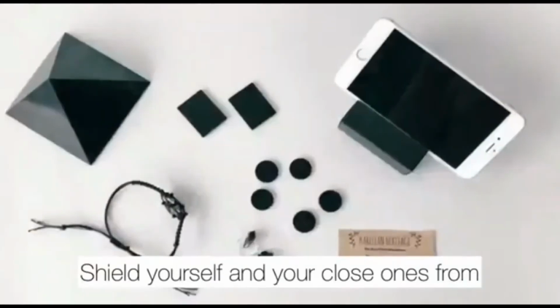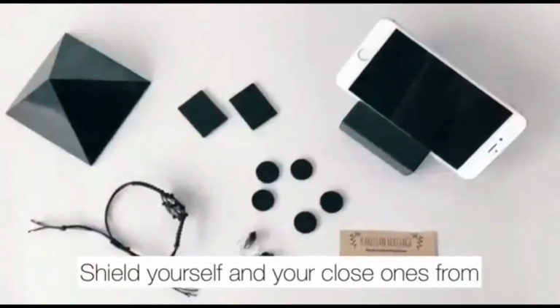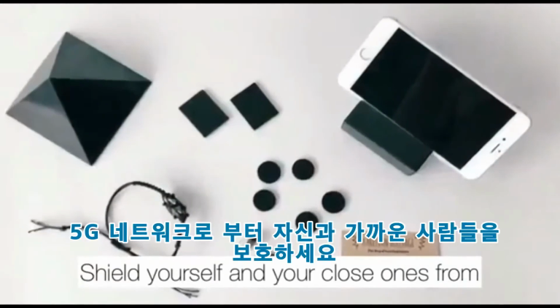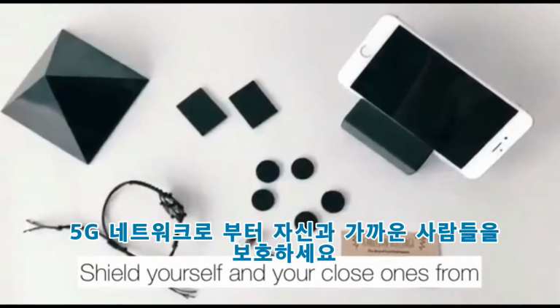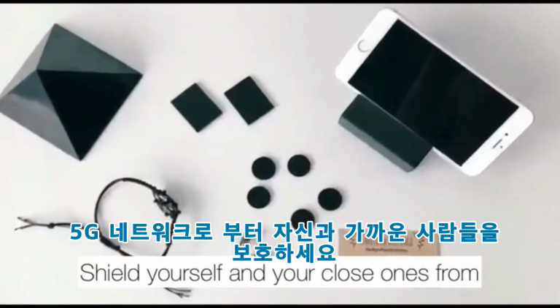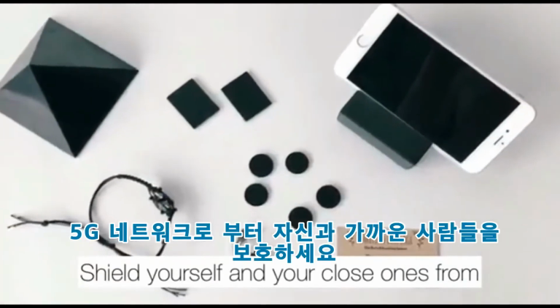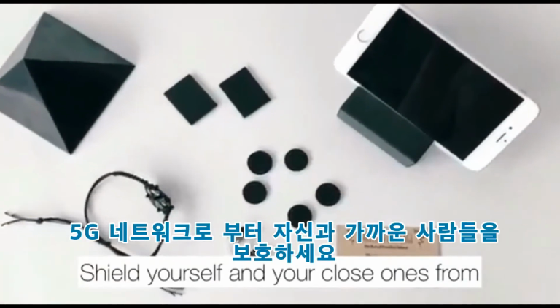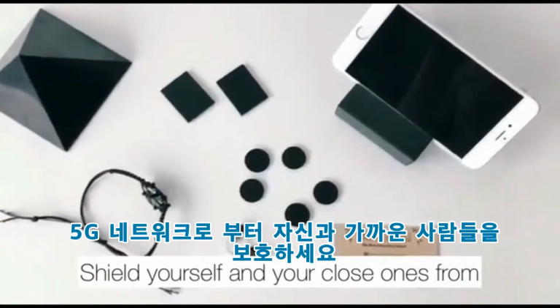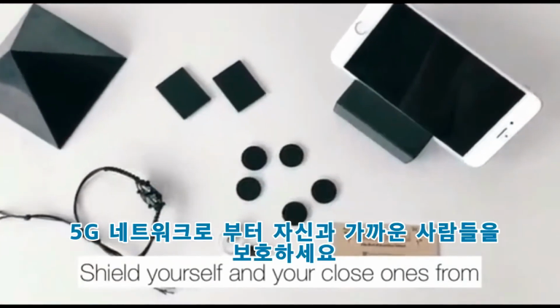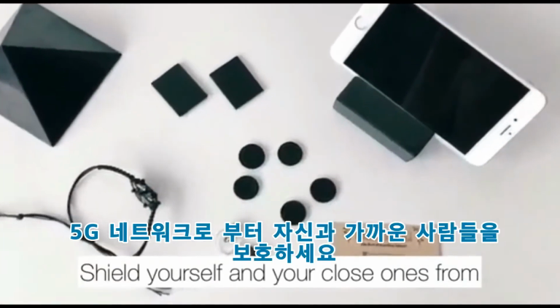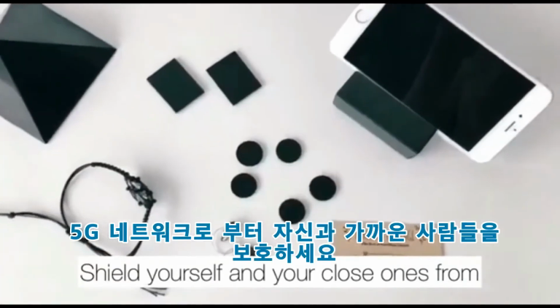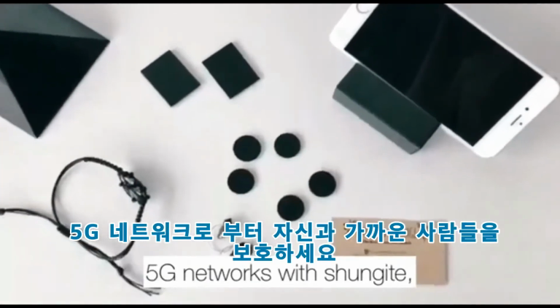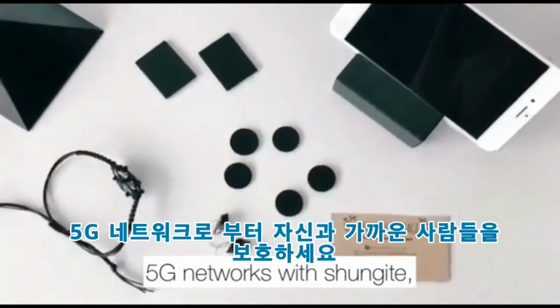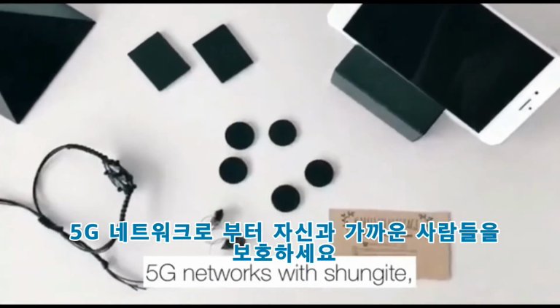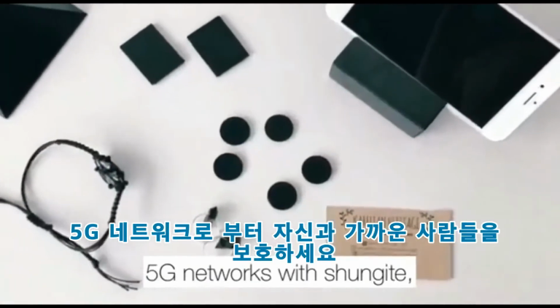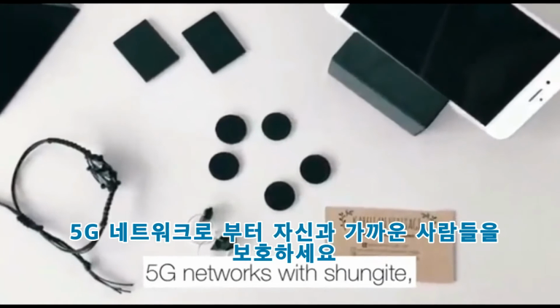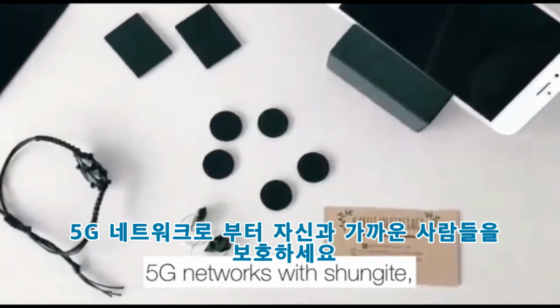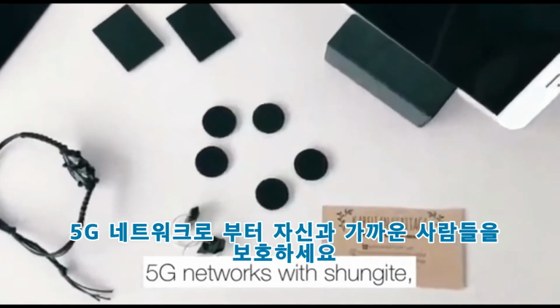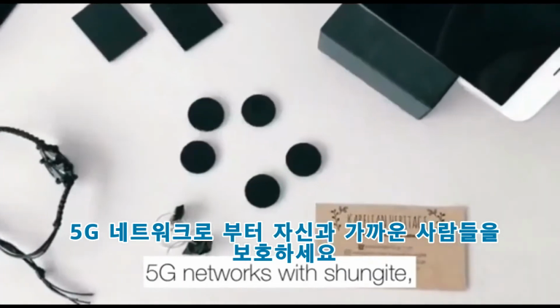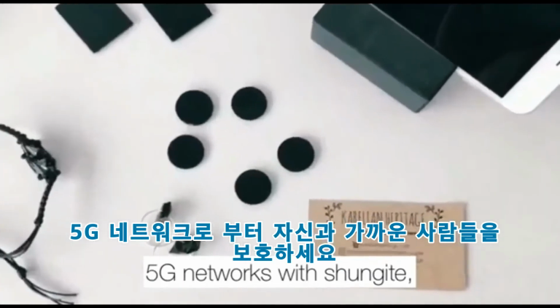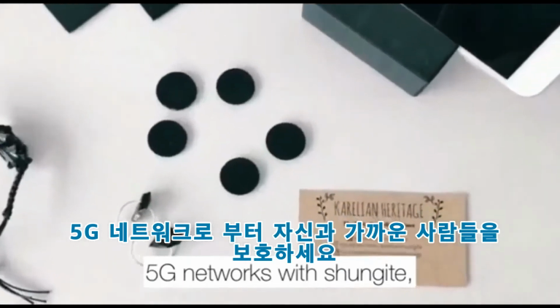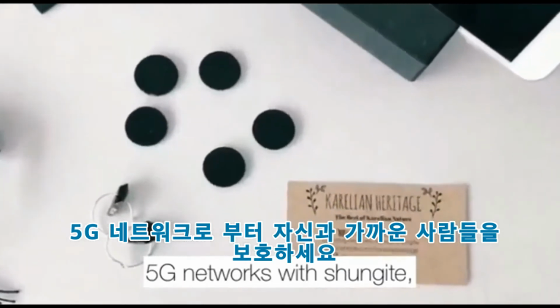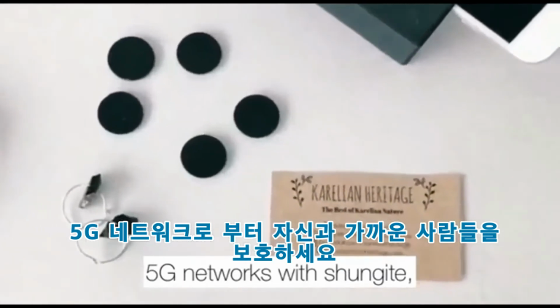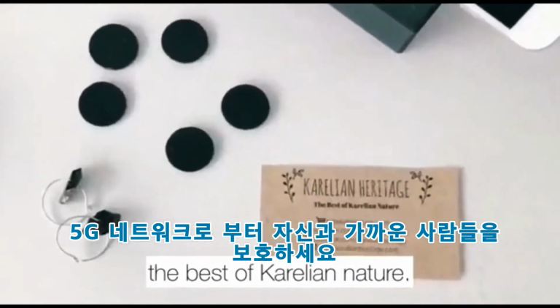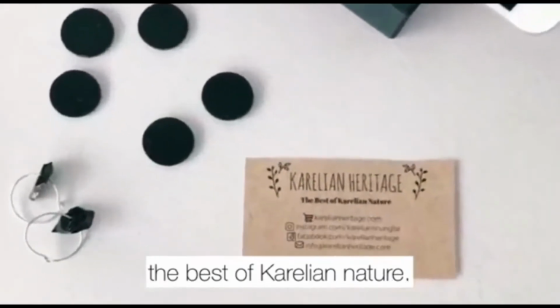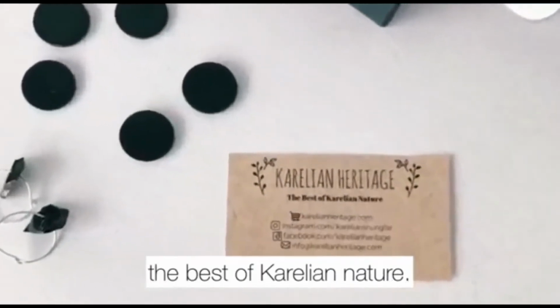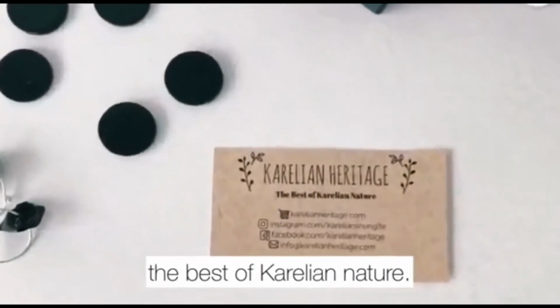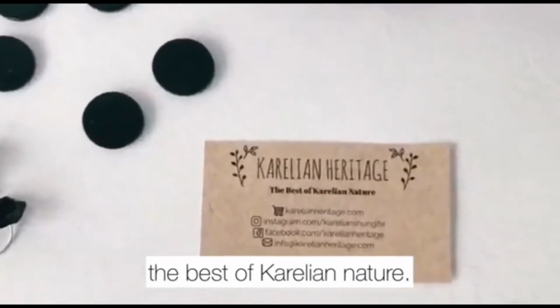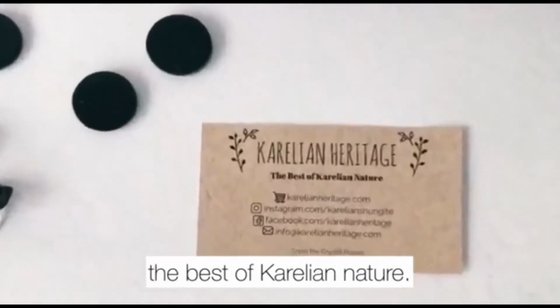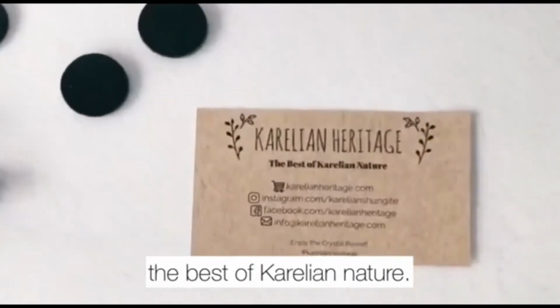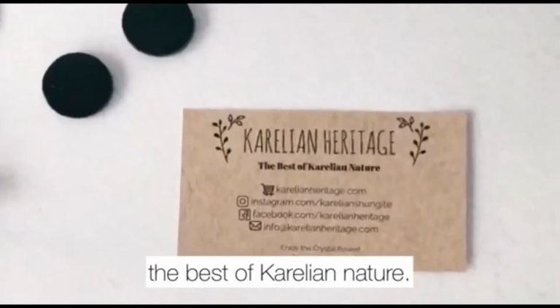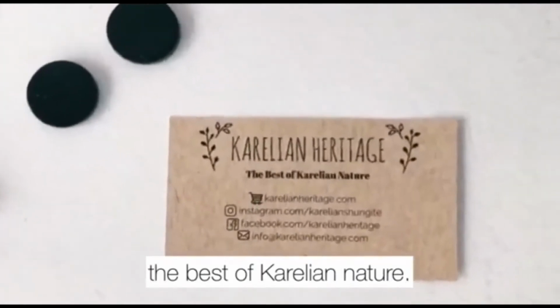Shield yourself and your home from 5G networks with Shungite — the best of Karelian nature.